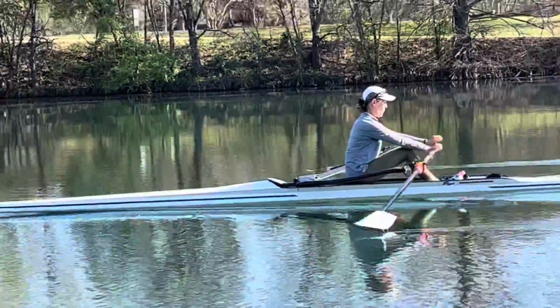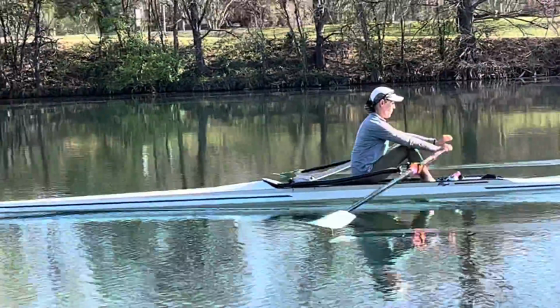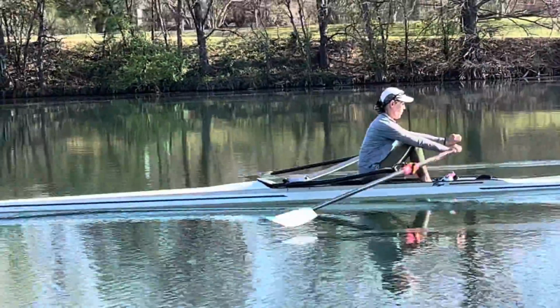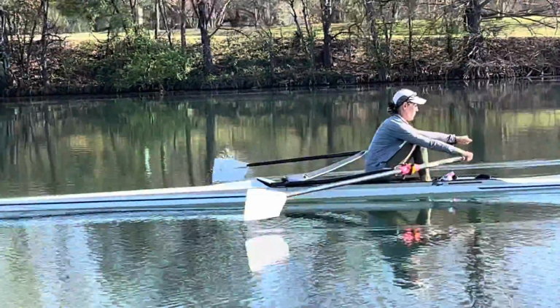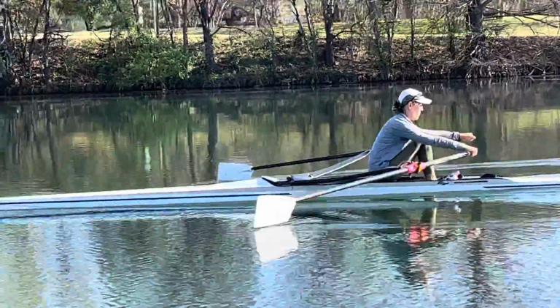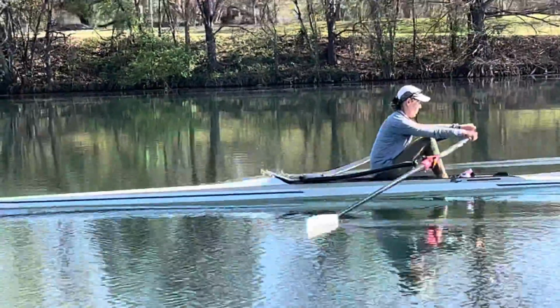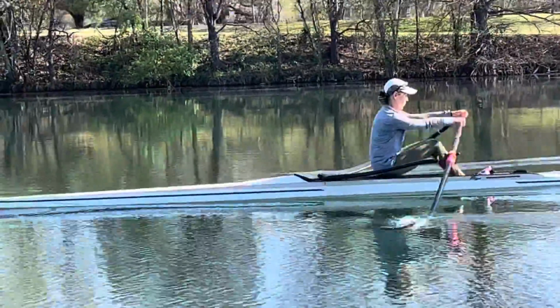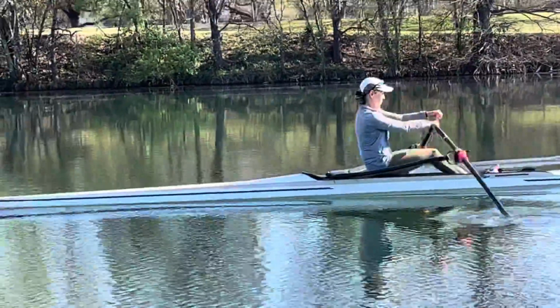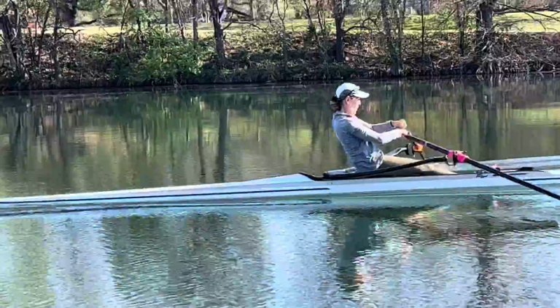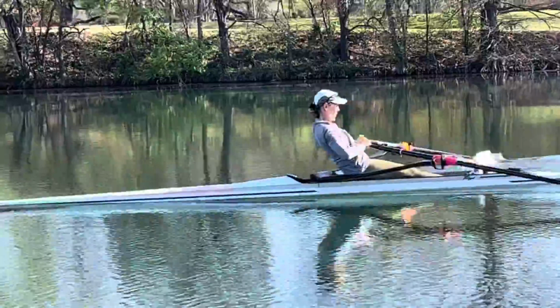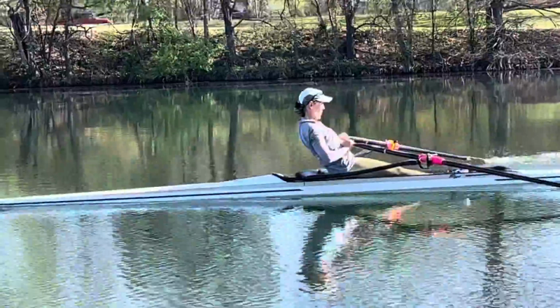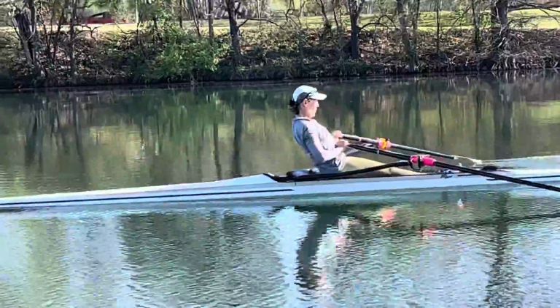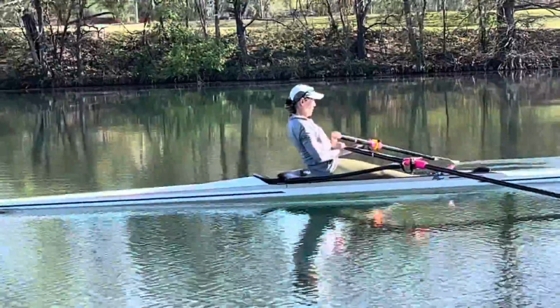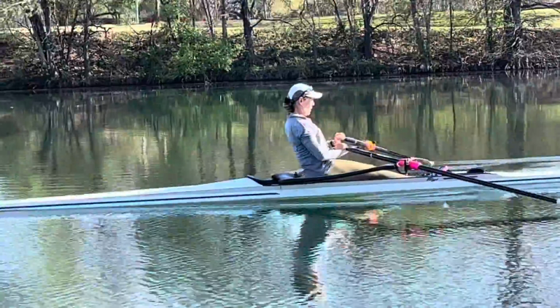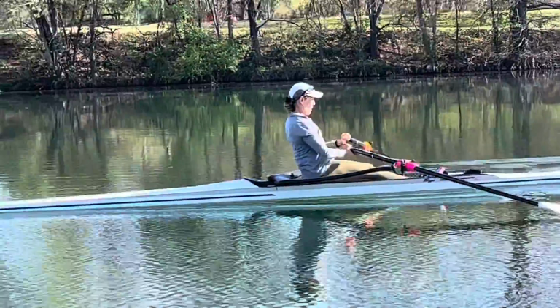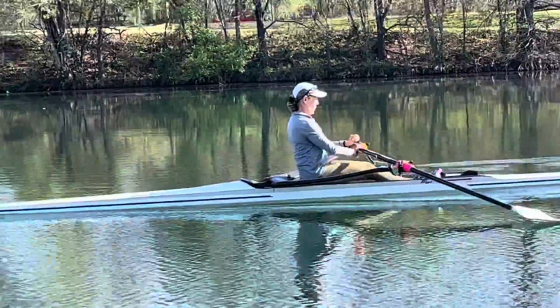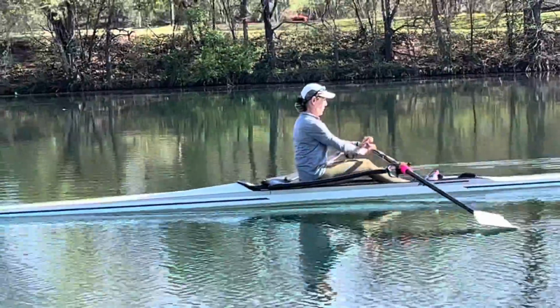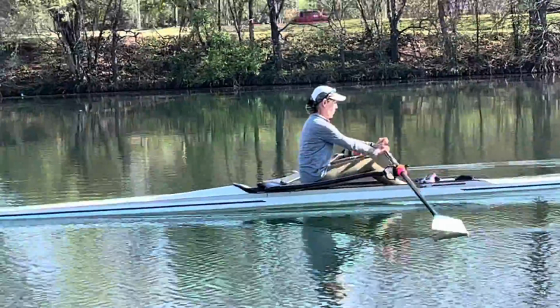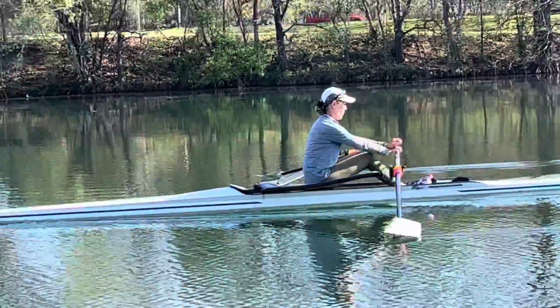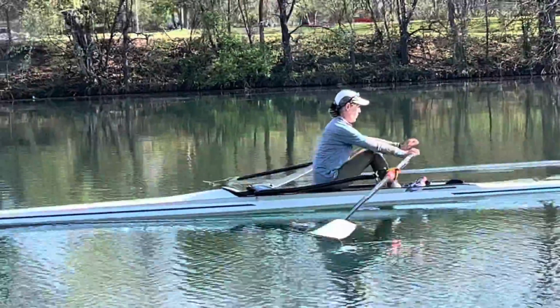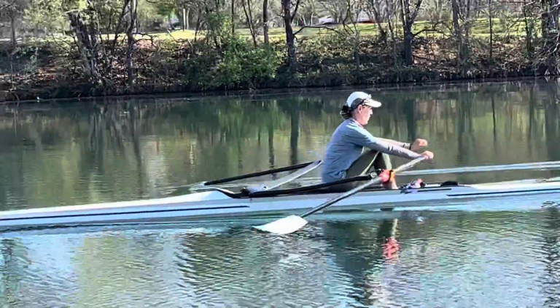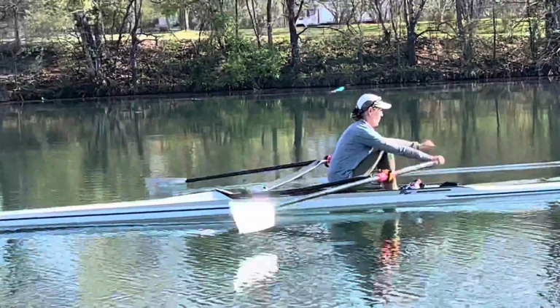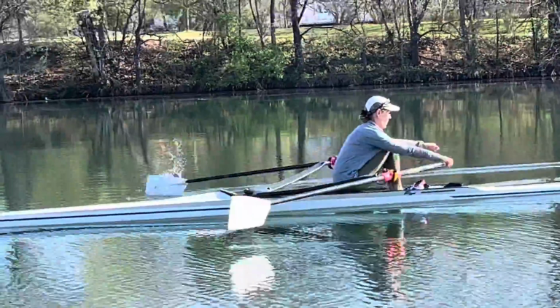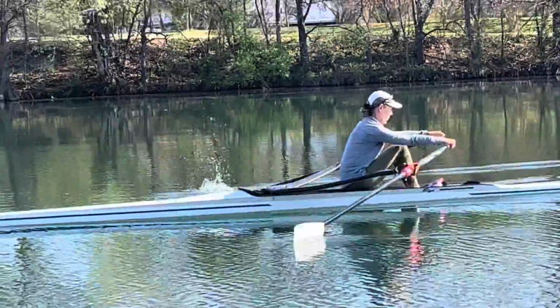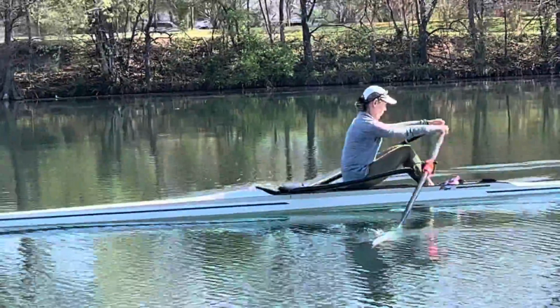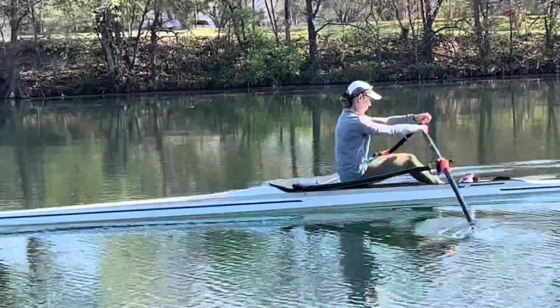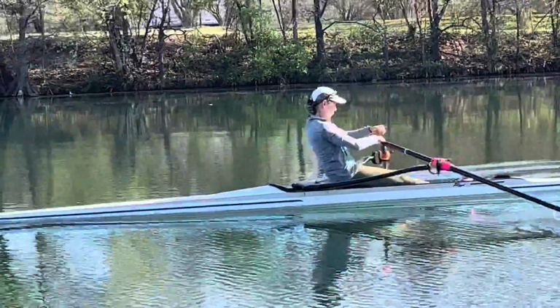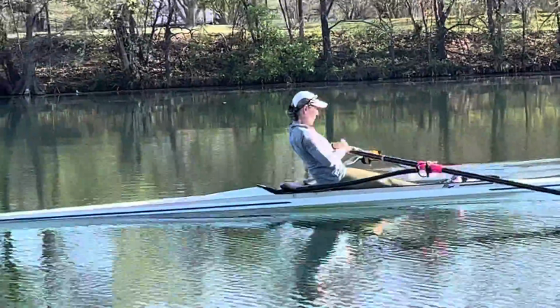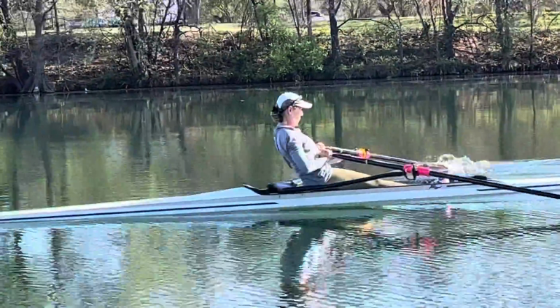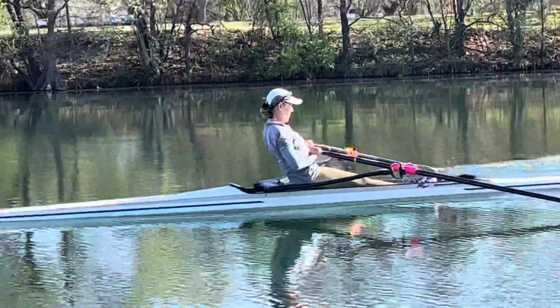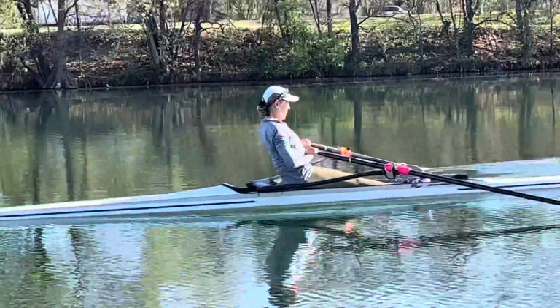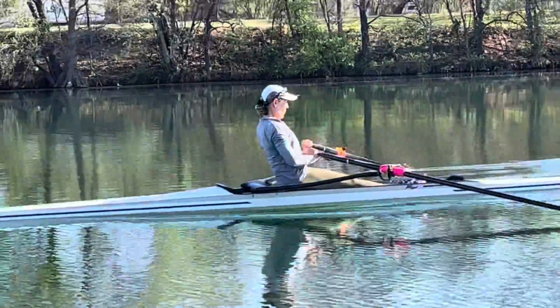On the drive it's a slight bit of a different story, but right now we're just talking about the recovery — how you're swinging out of the finish position and how you're maintaining that position into the catch.